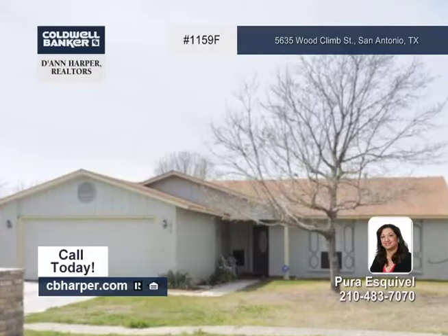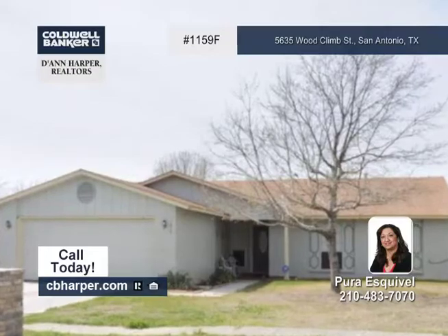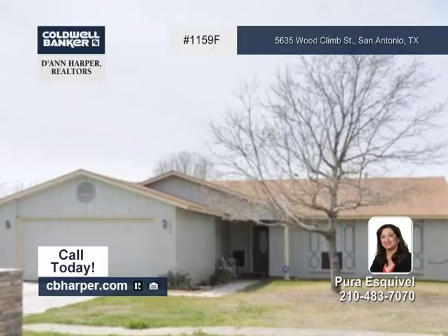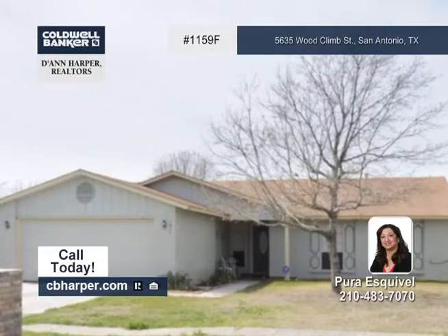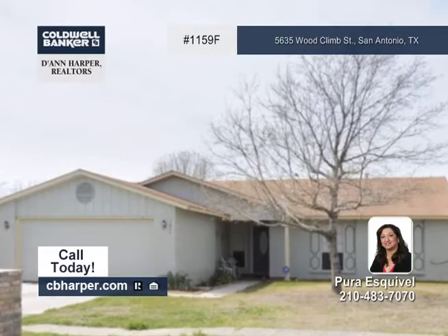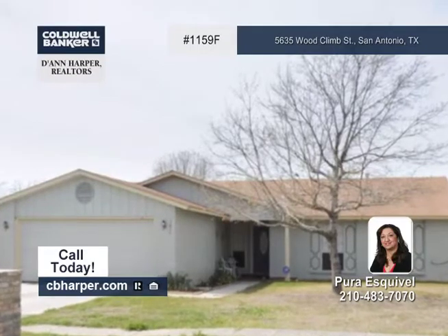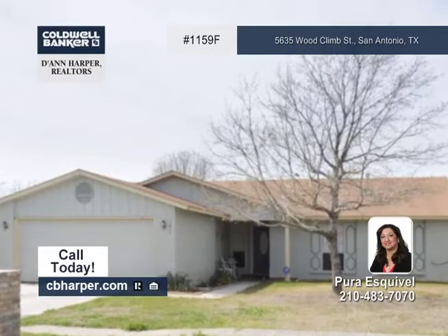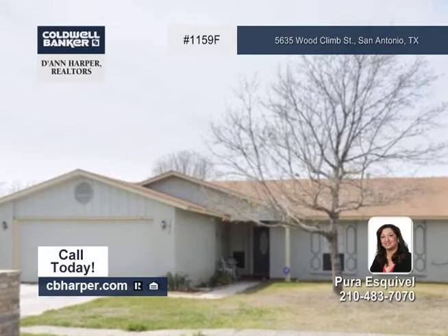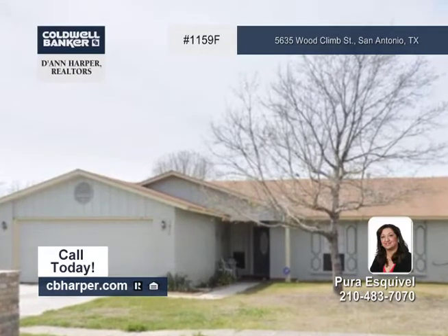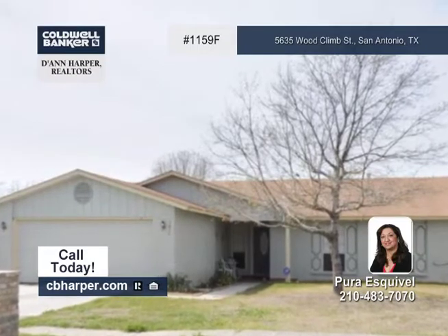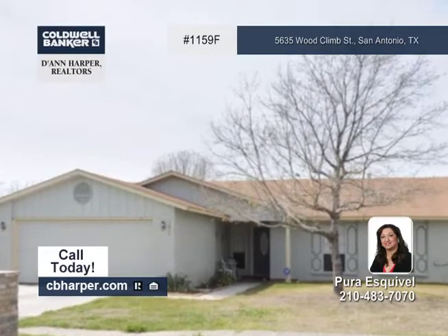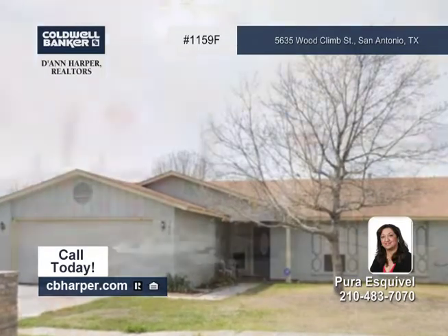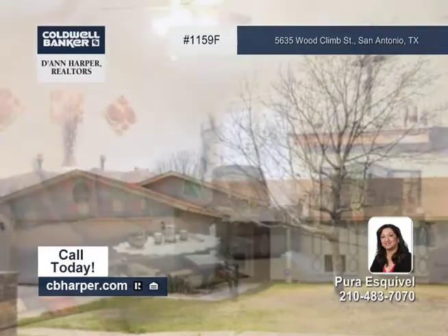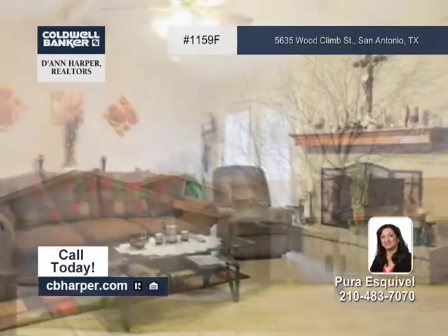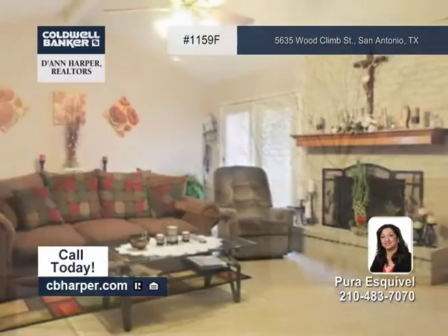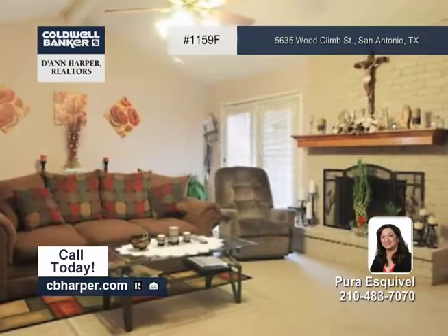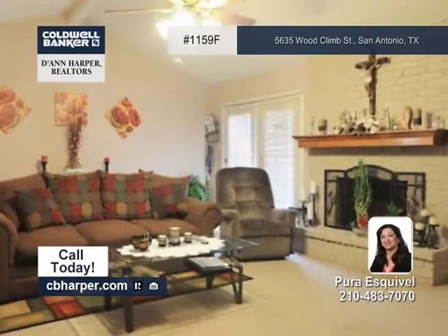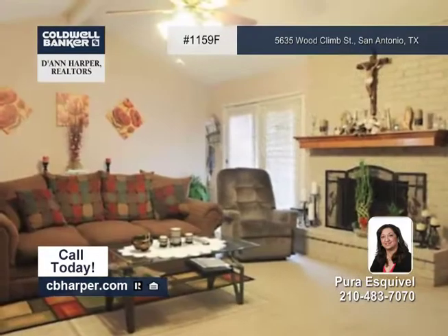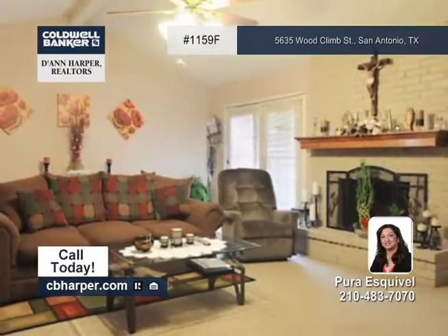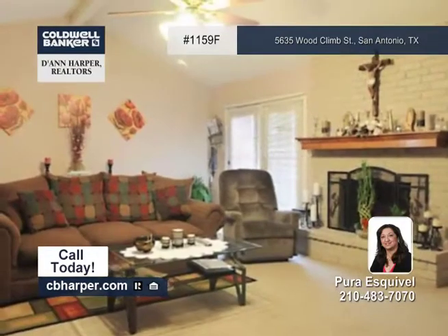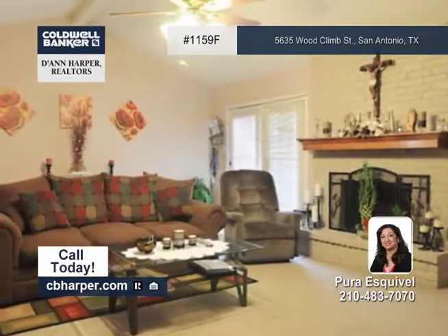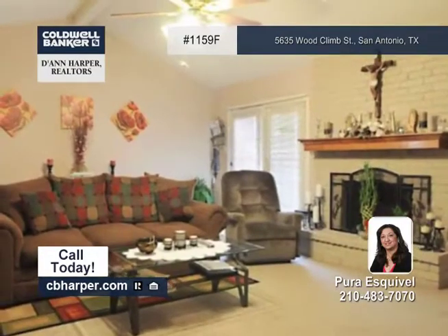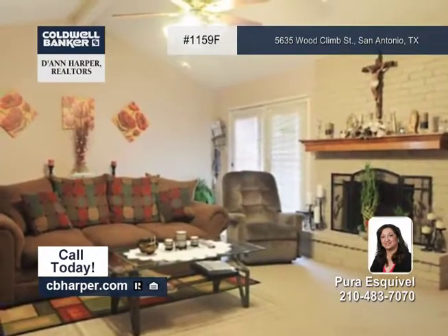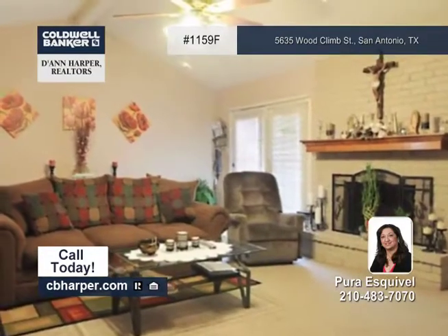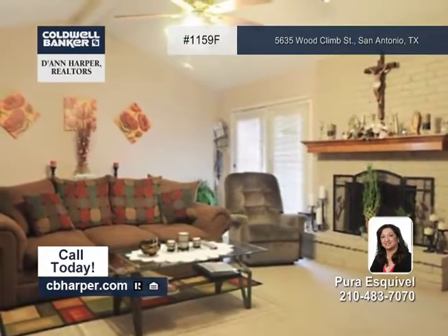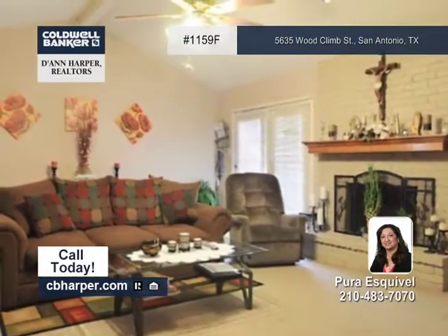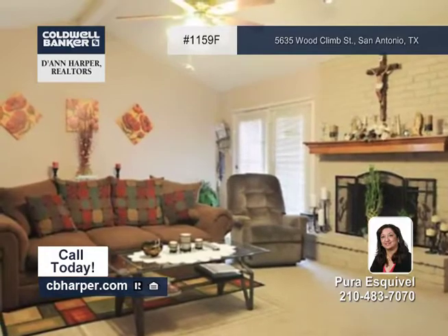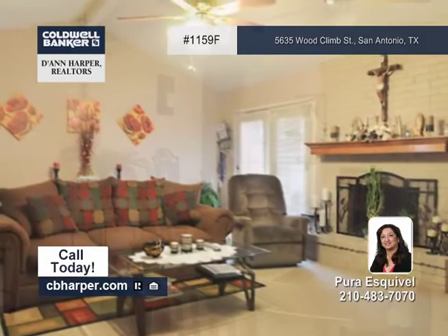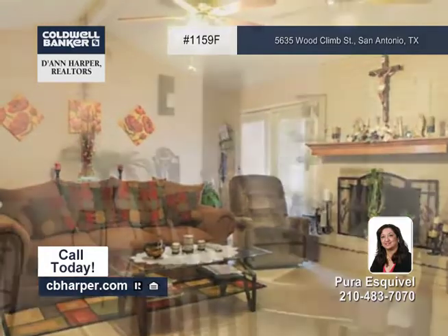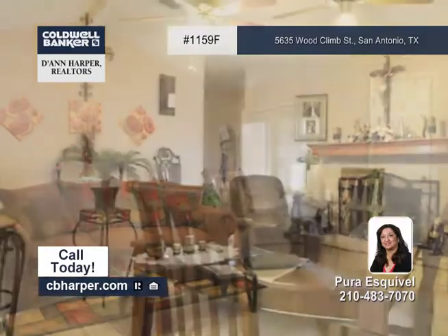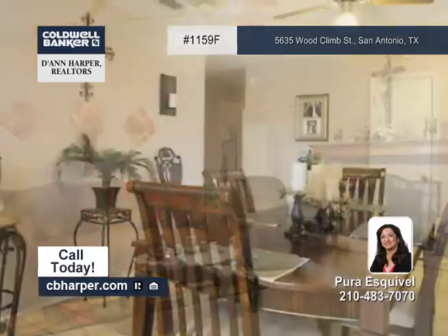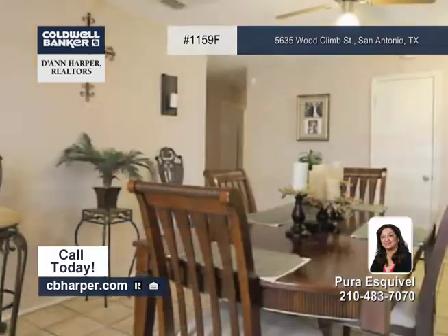This home offers access to neighborhood amenities such as a swimming pool, tennis courts, and a clubhouse.